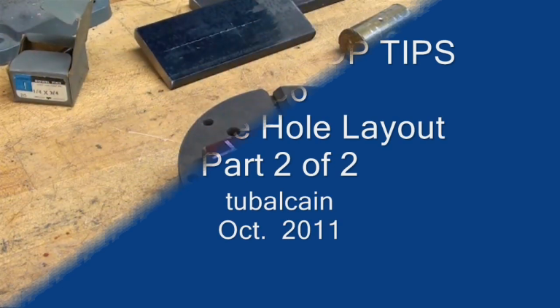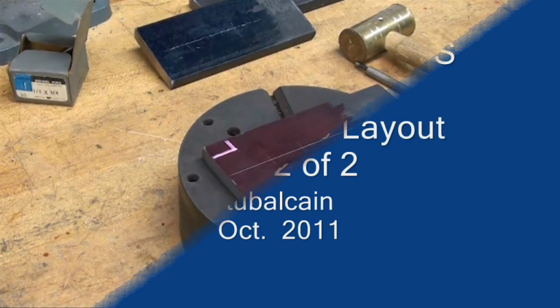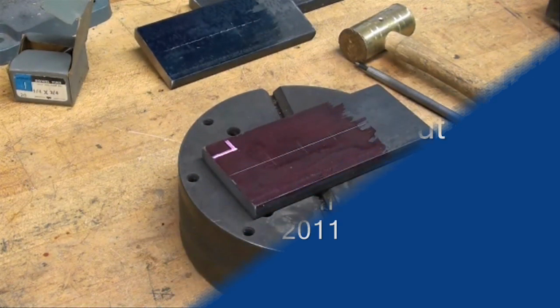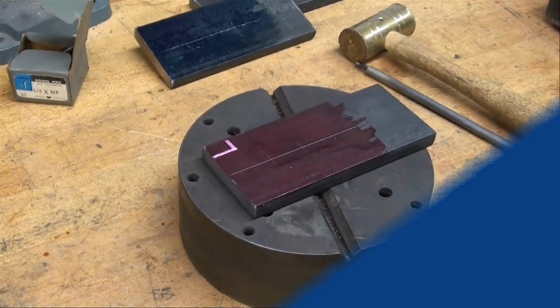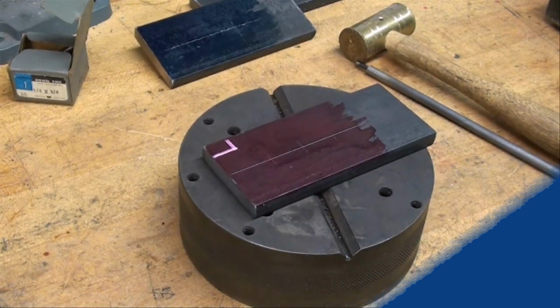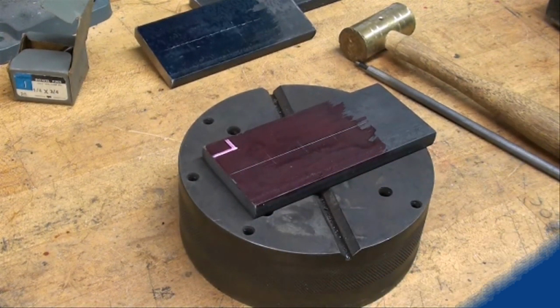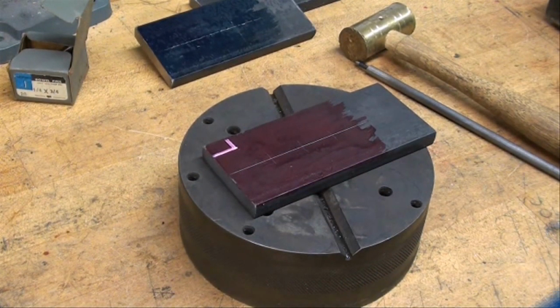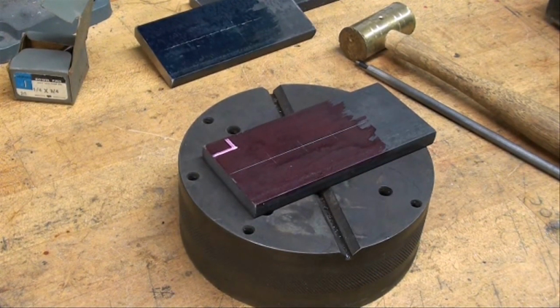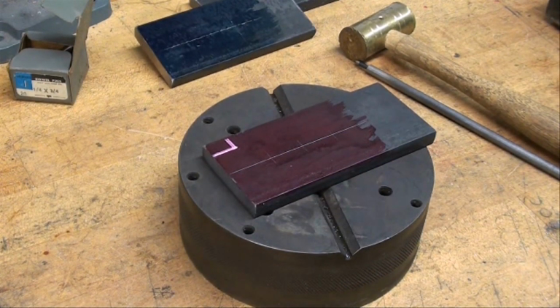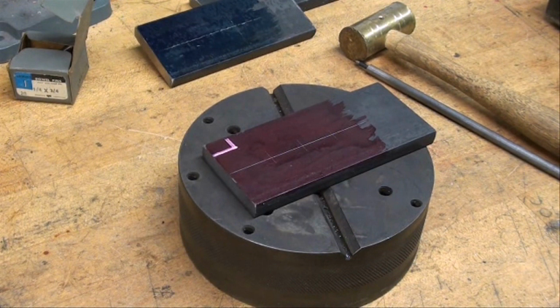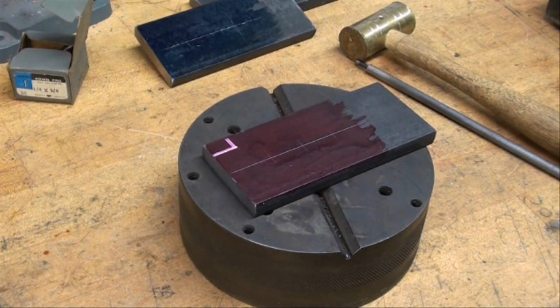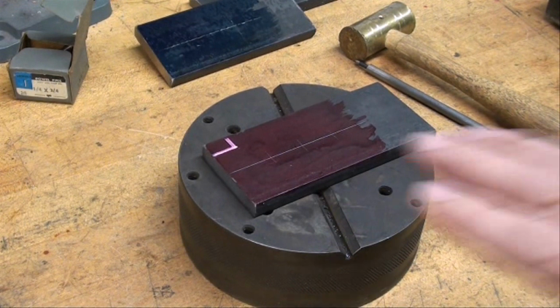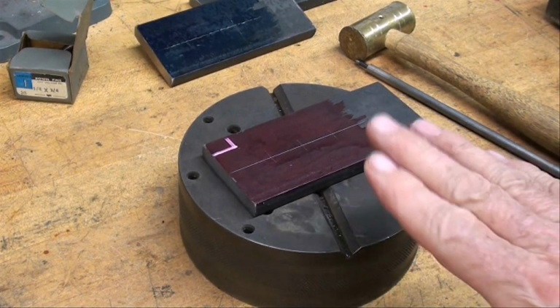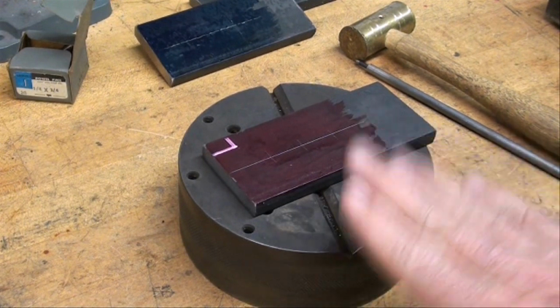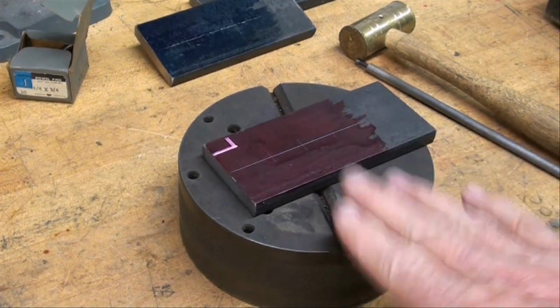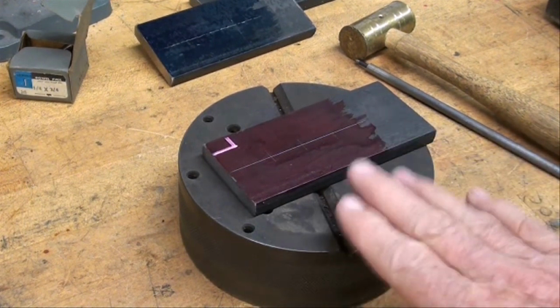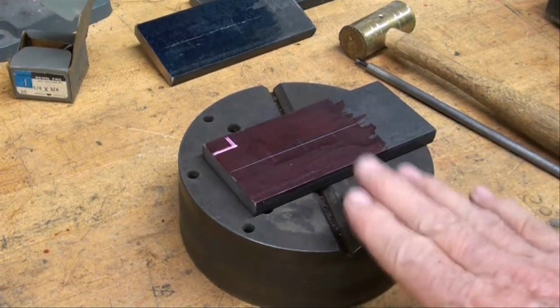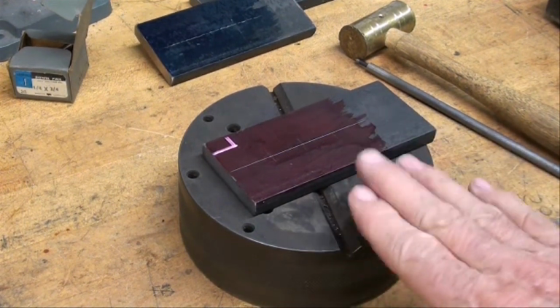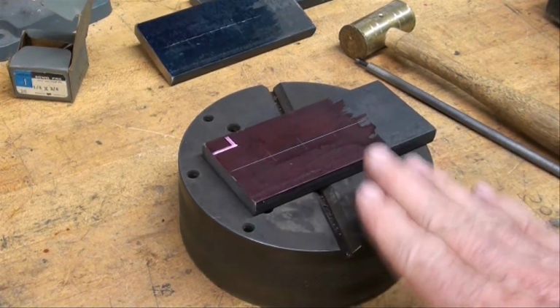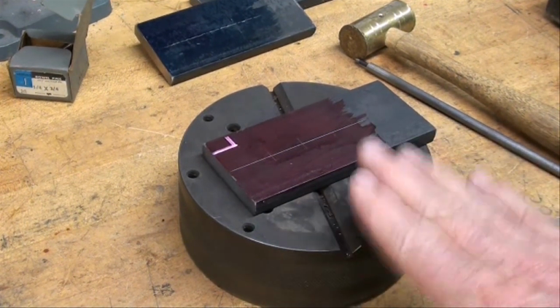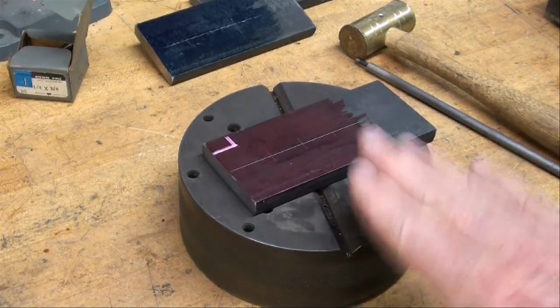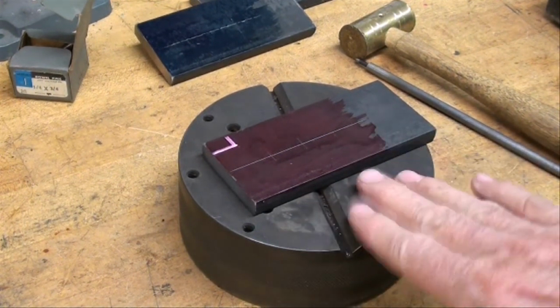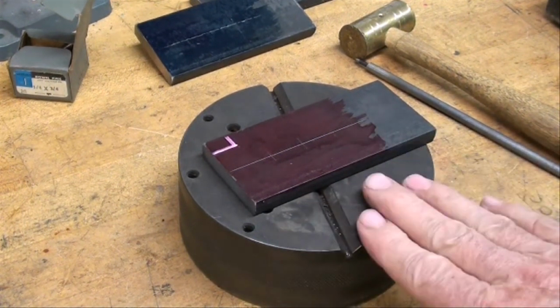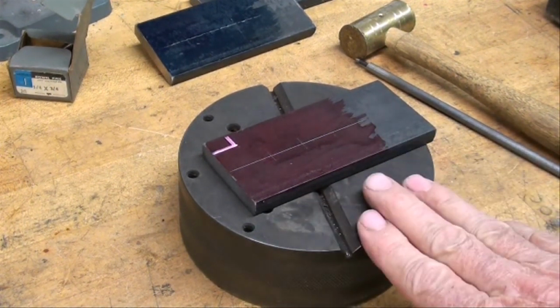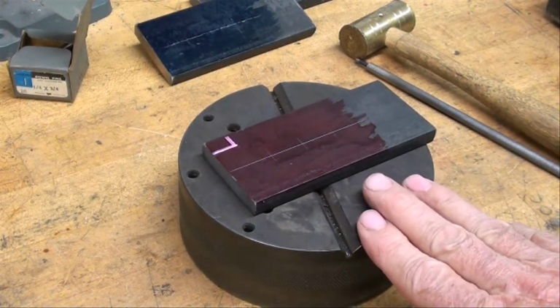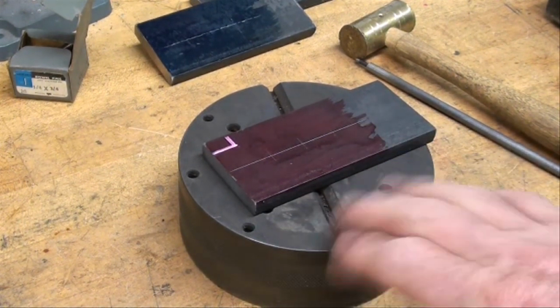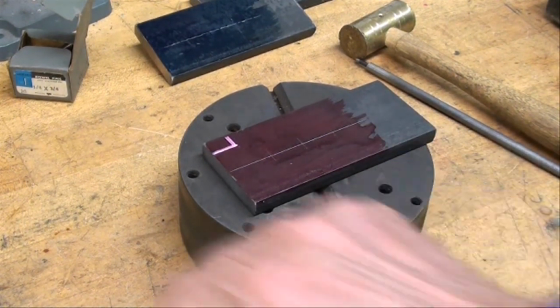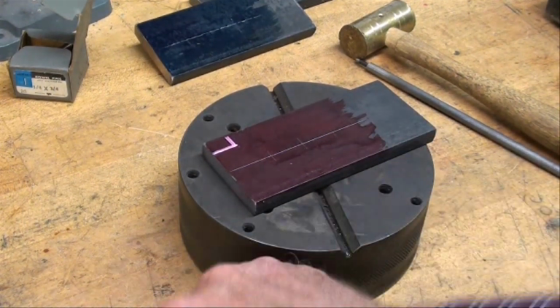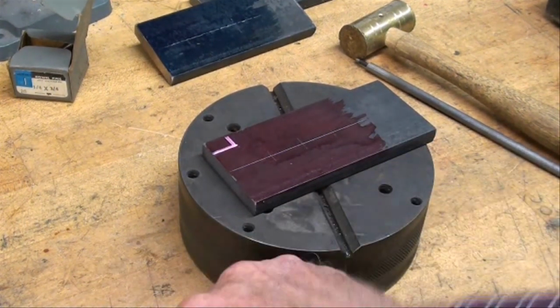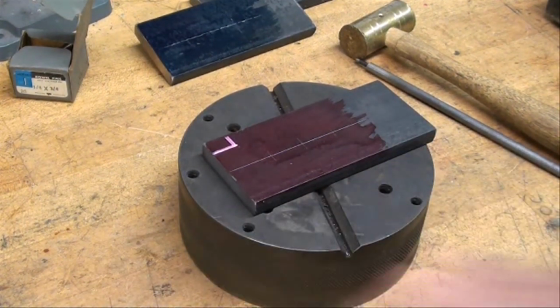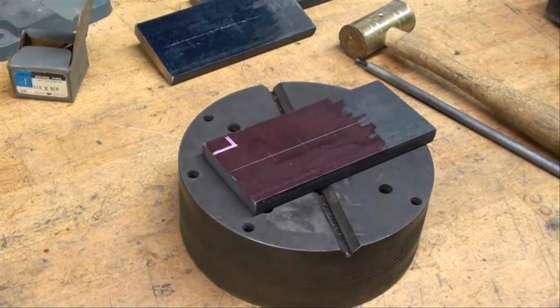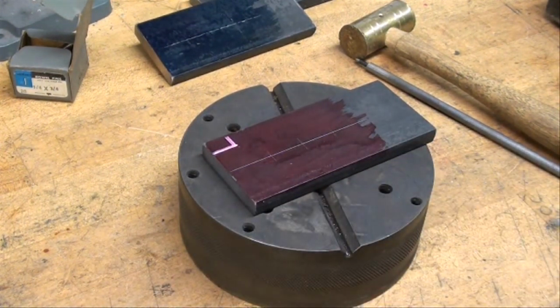I've moved the surface plate off to the side and I'm going to do my punching and hammering on this little bench block, rather than the wooden bench.